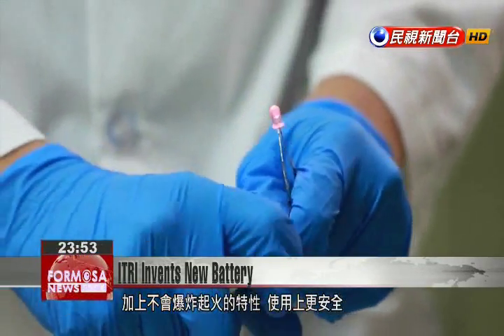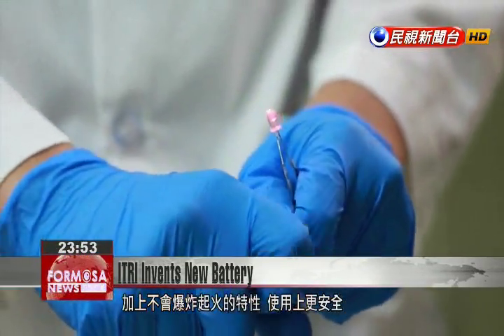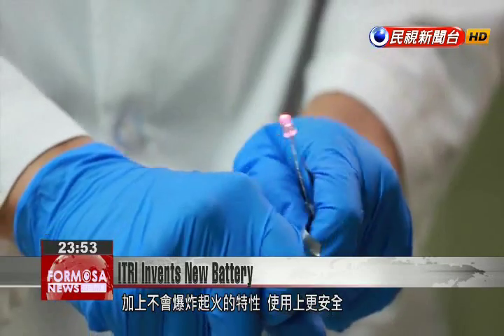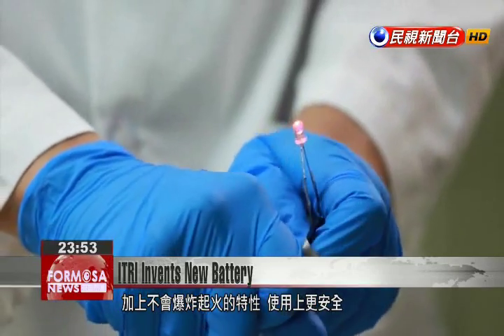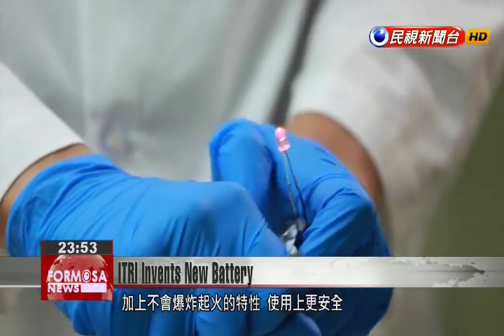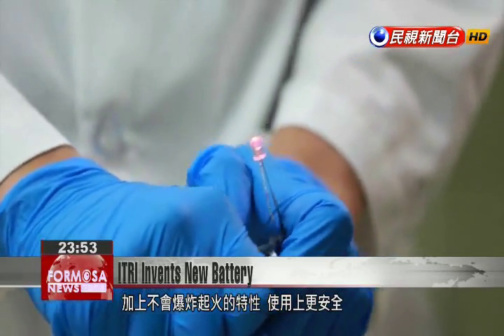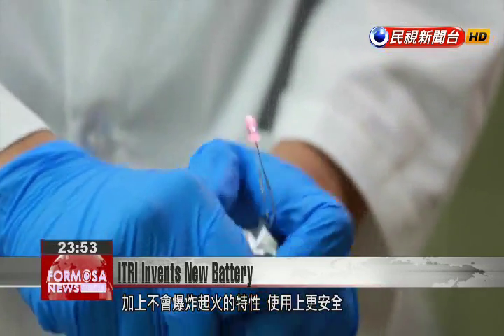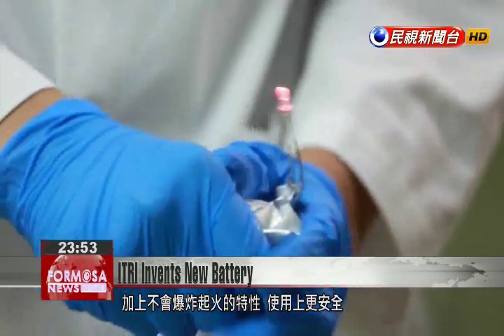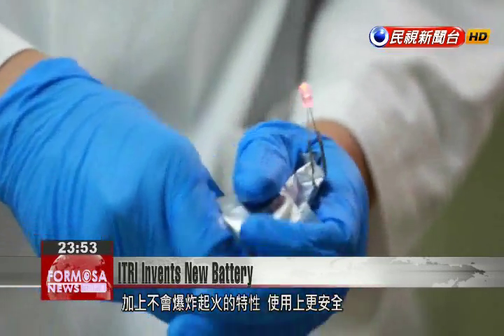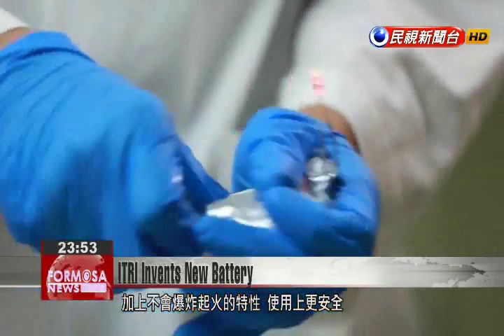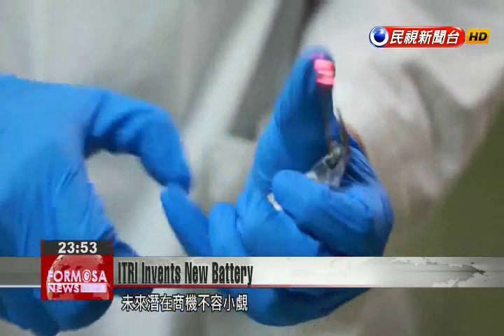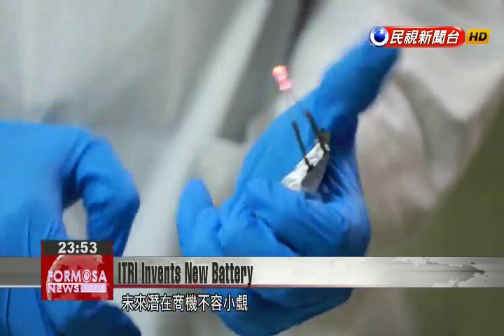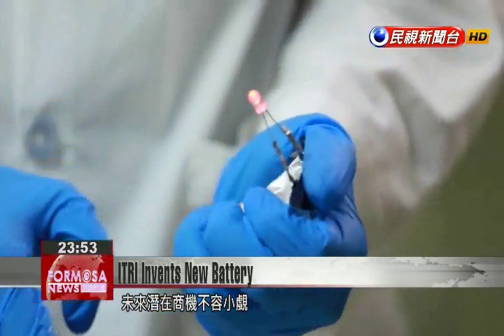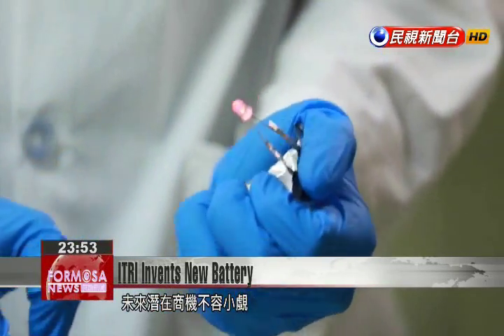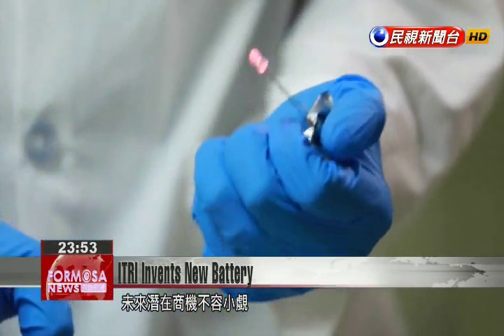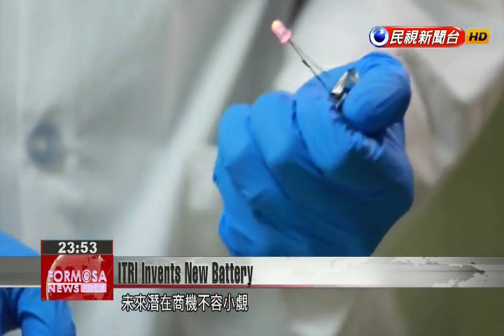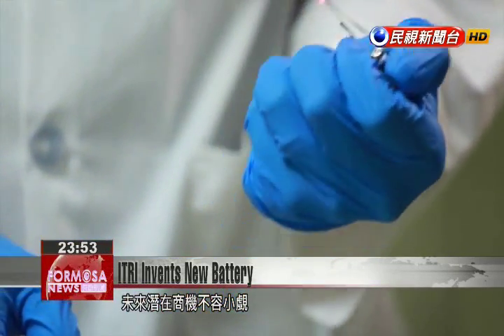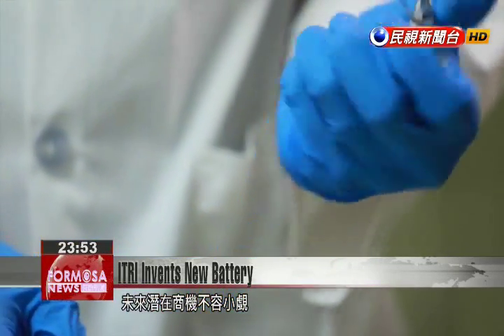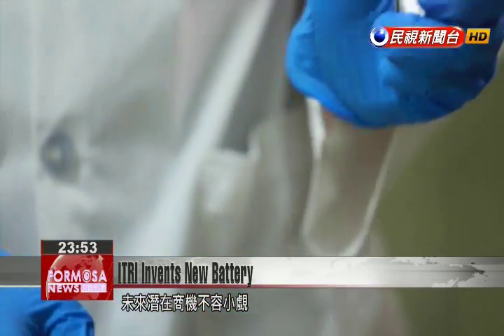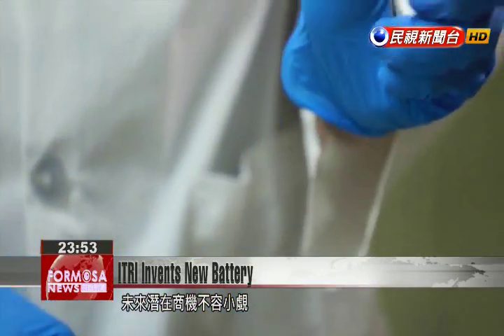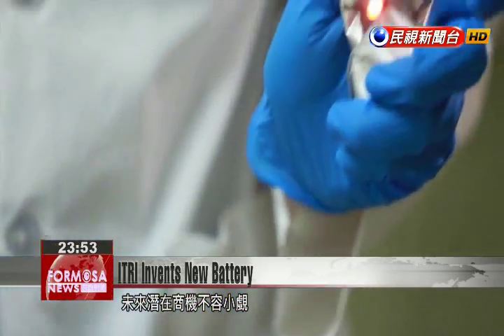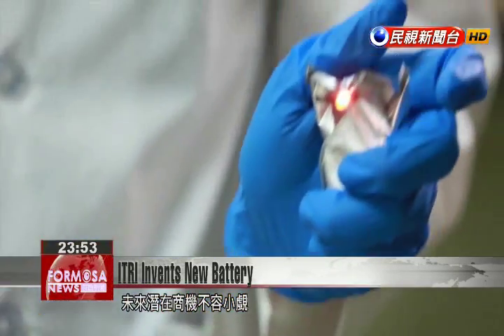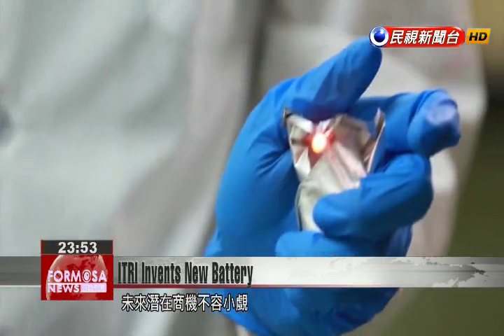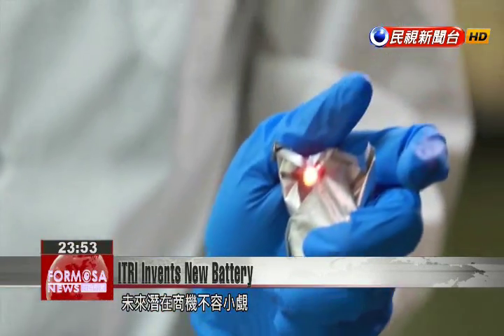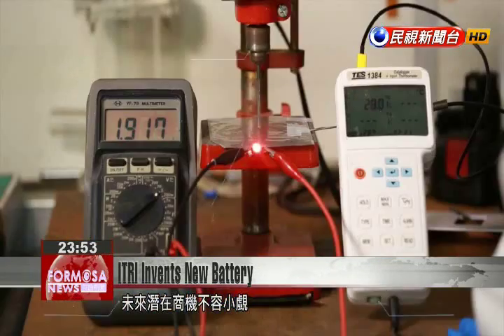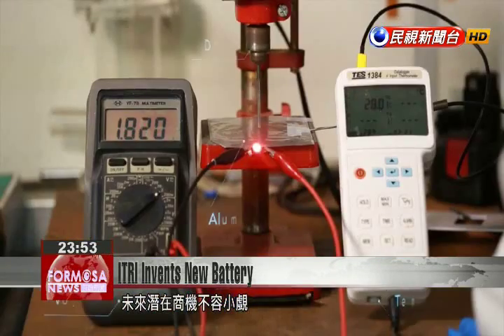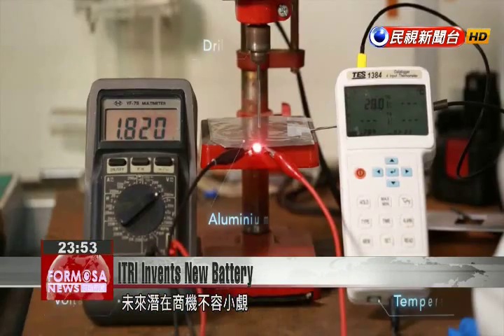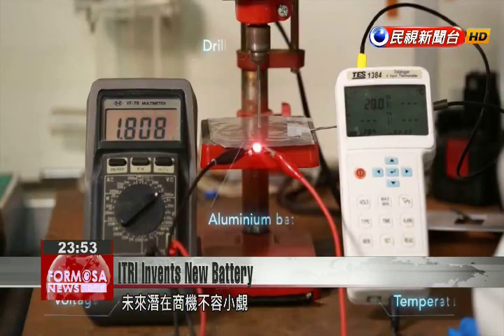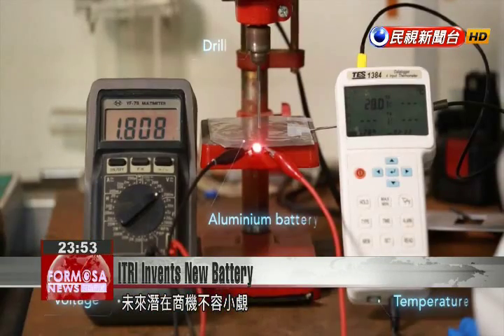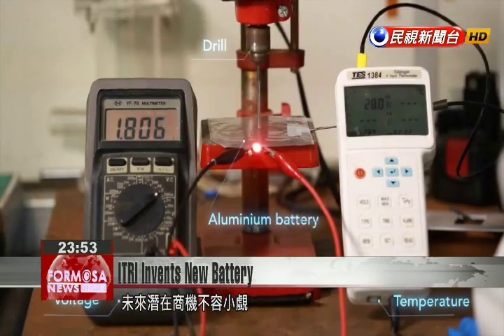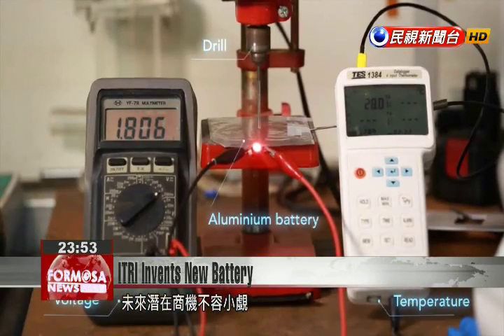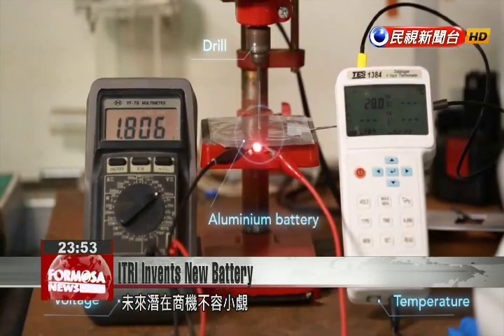Without risk of fire or explosion, the battery's safety could potentially open many more business opportunities.